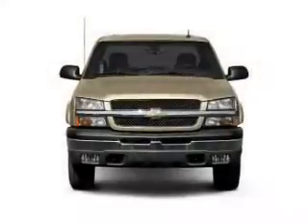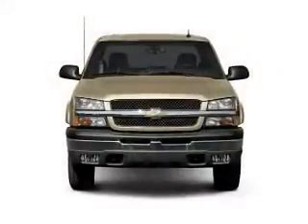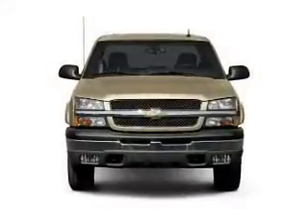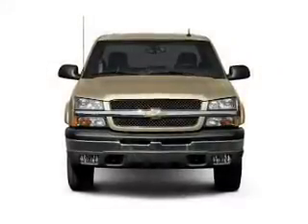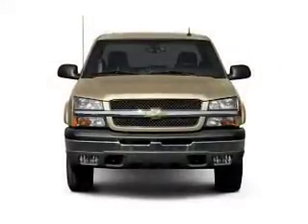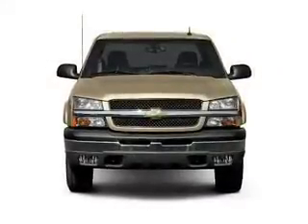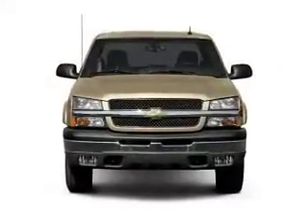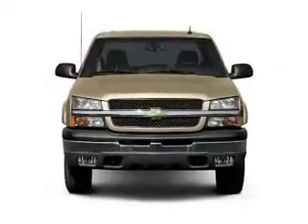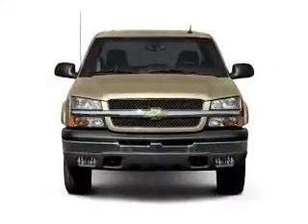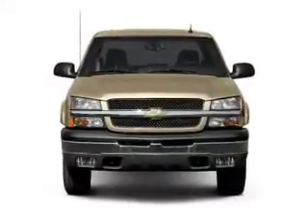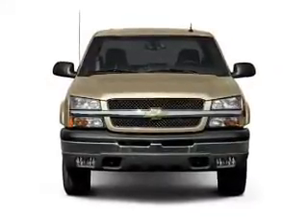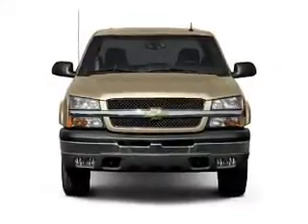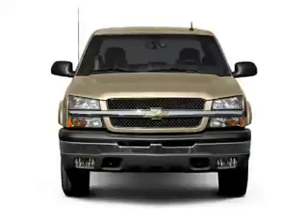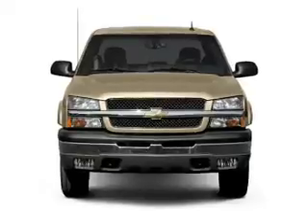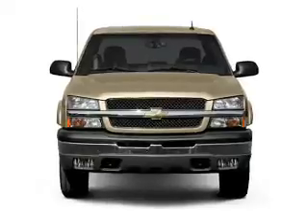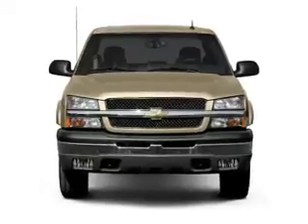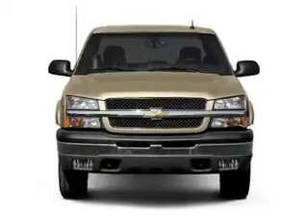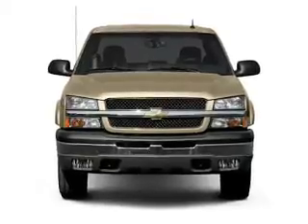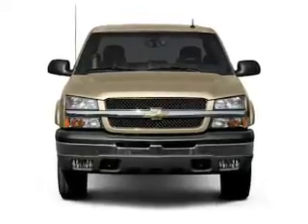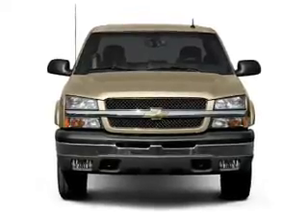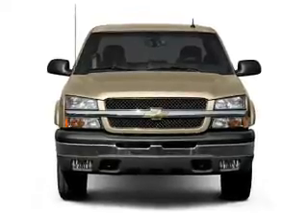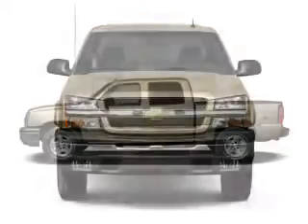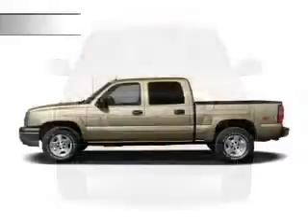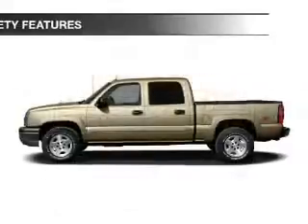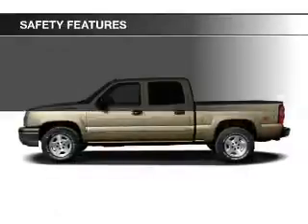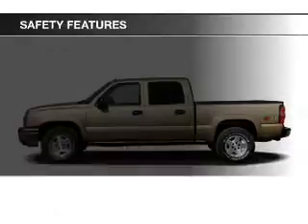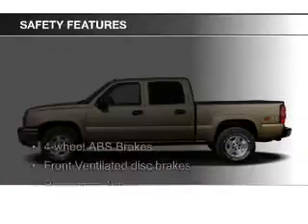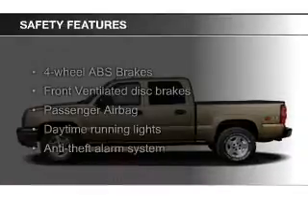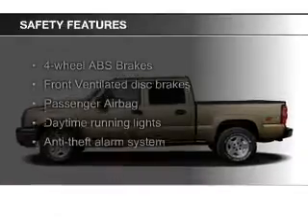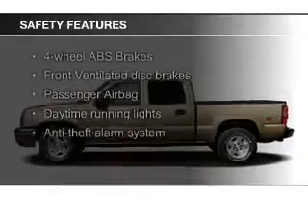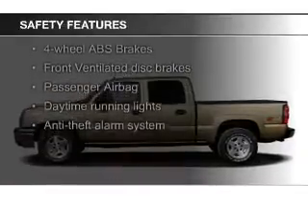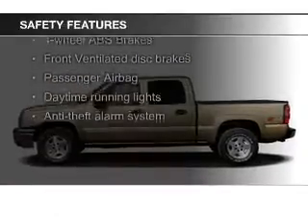Air conditioning, power windows, power steering. Safety was made a priority with these features.